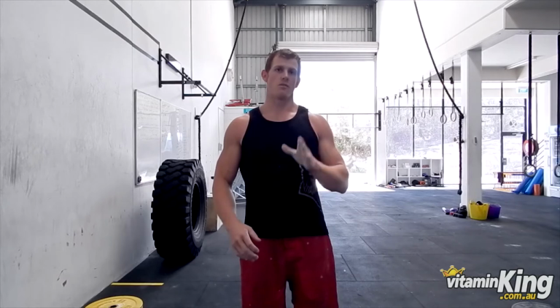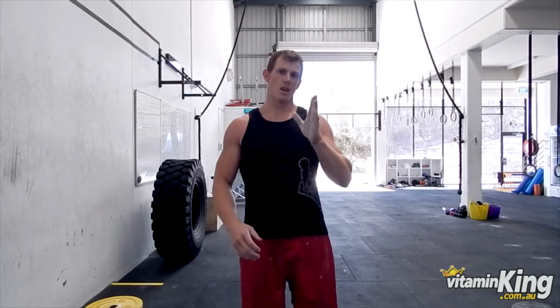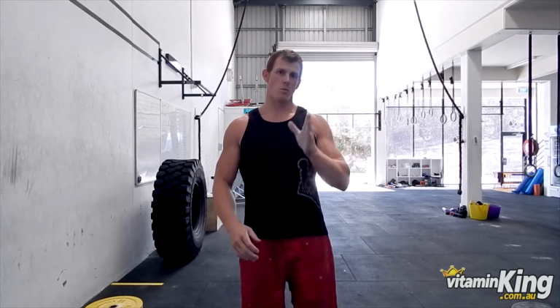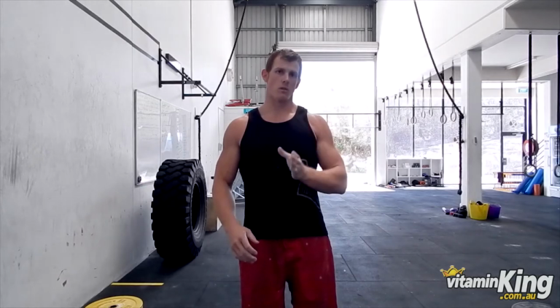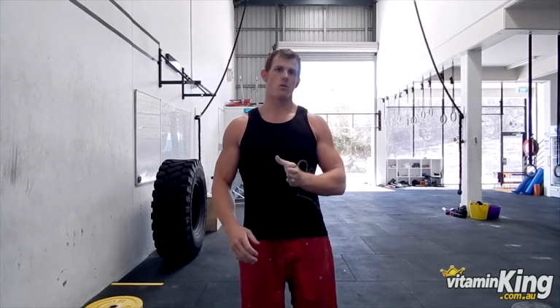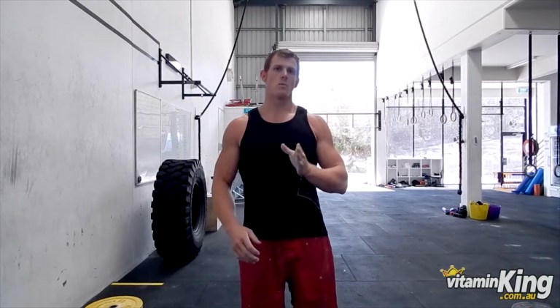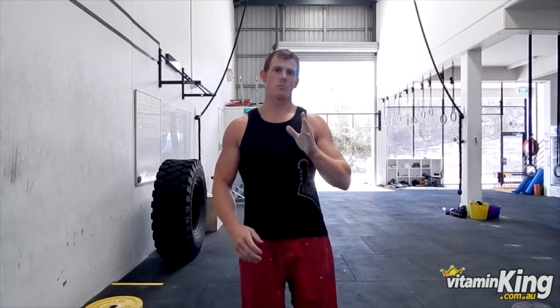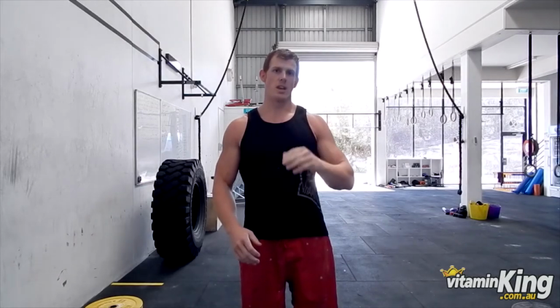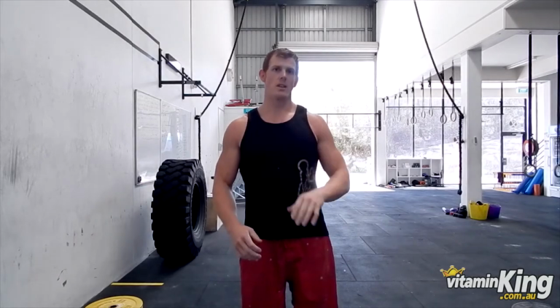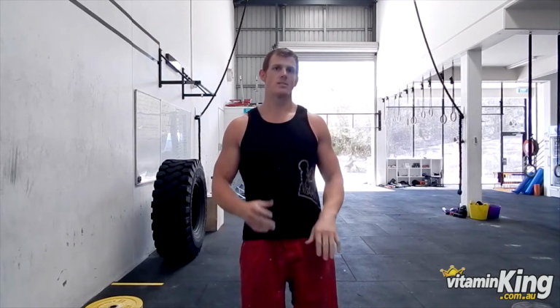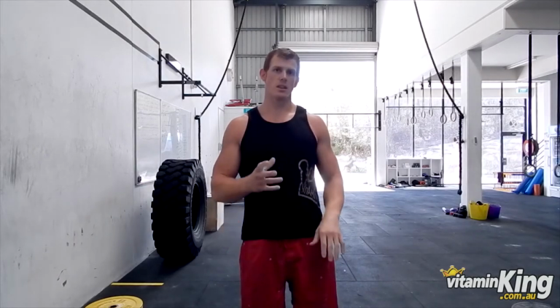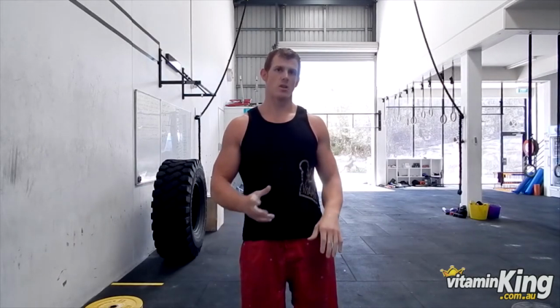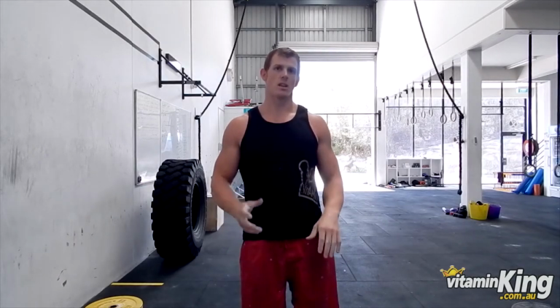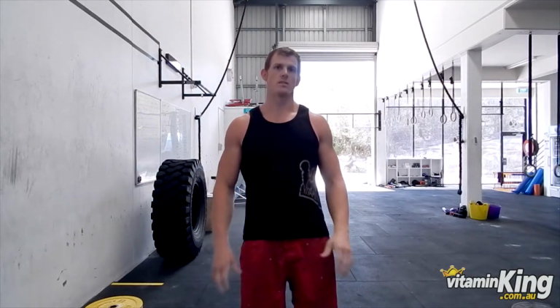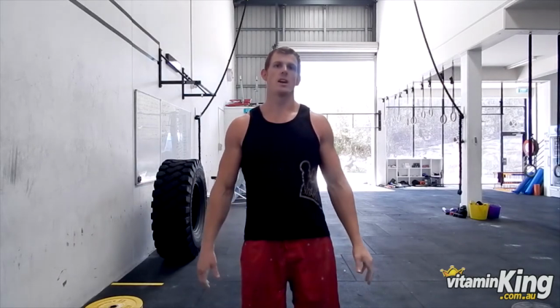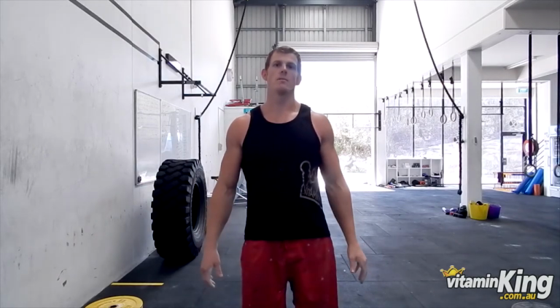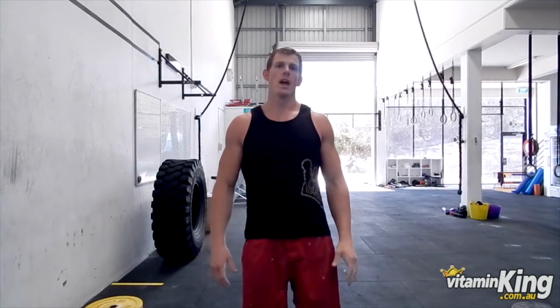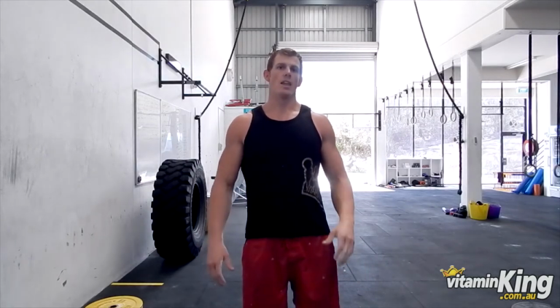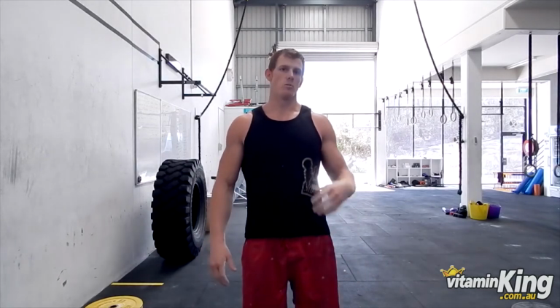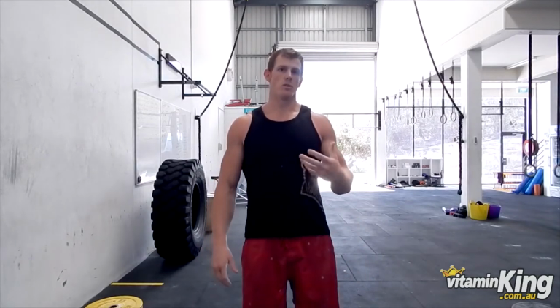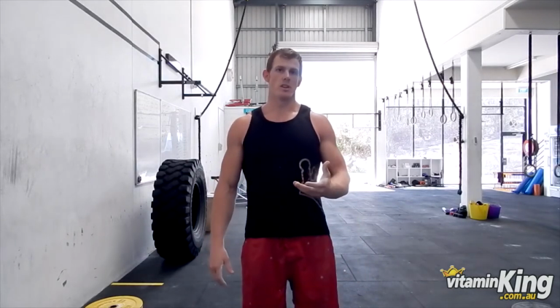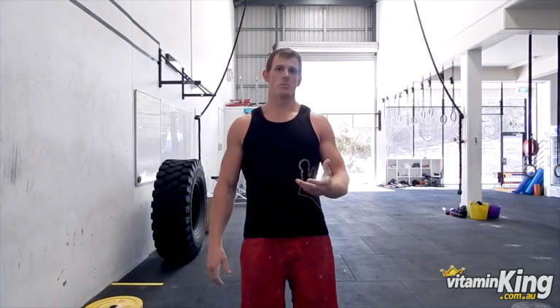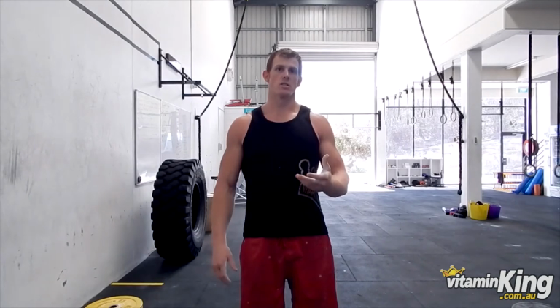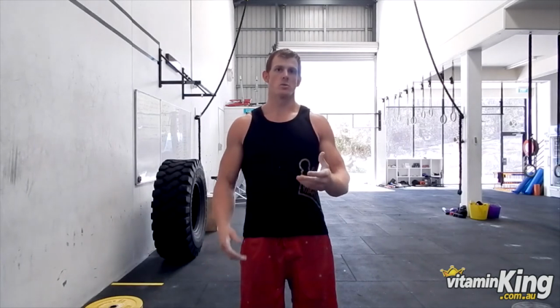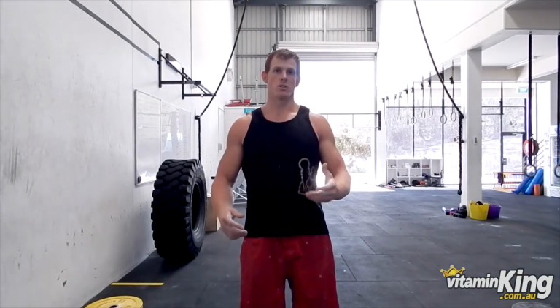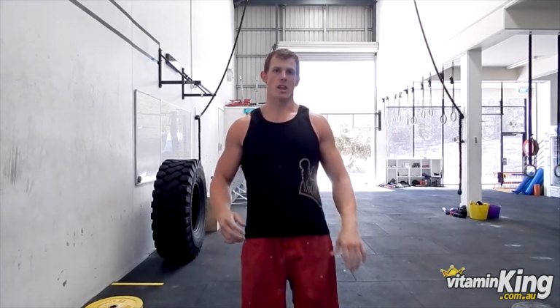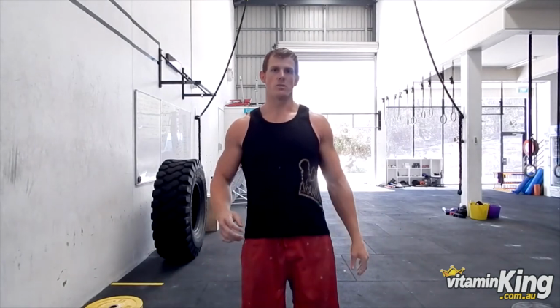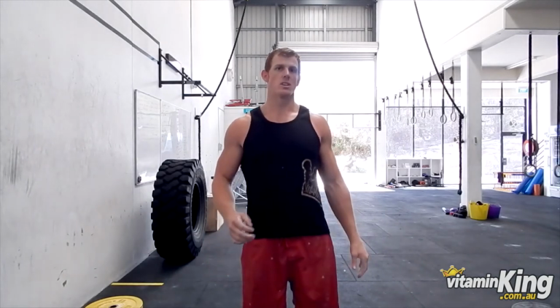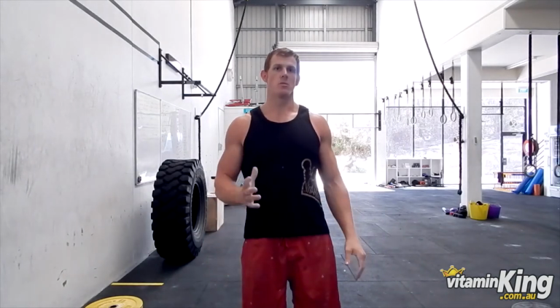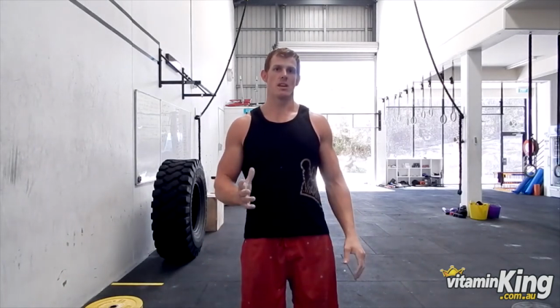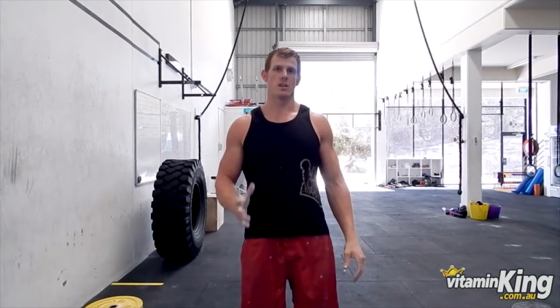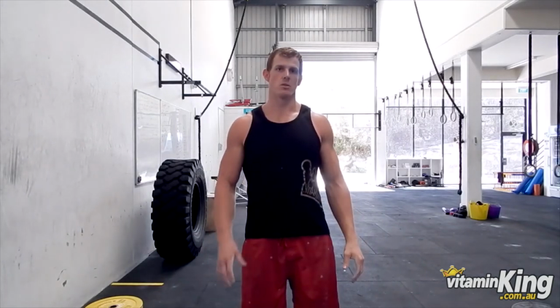From there we work a few reps, extending our legs up and down, and then we'll move on to the next progression: learning how to do a kicking handstand.